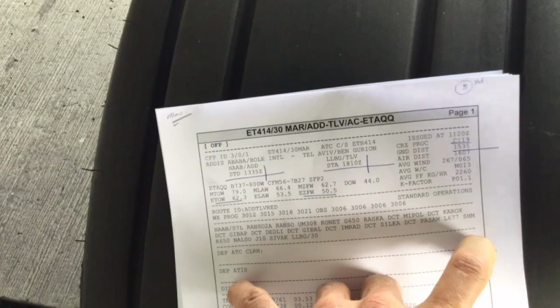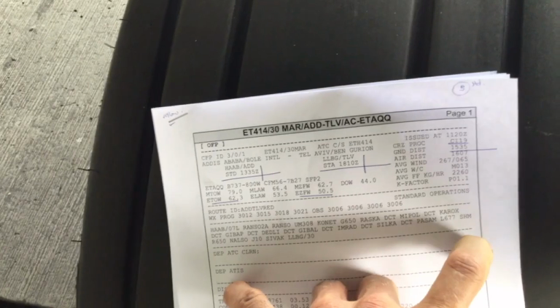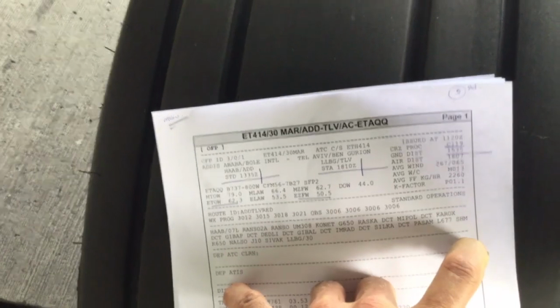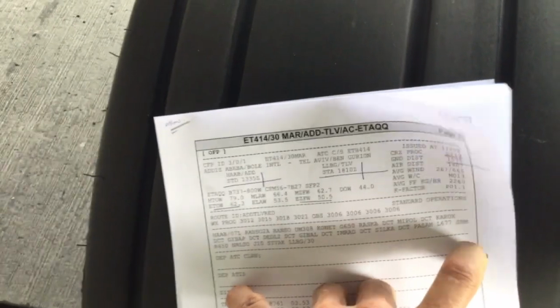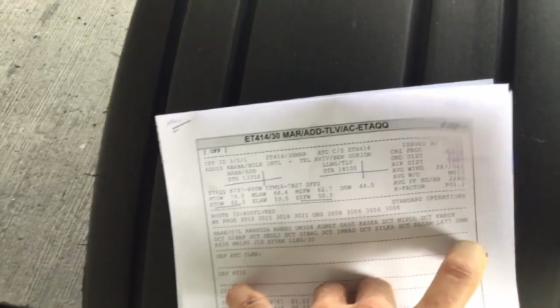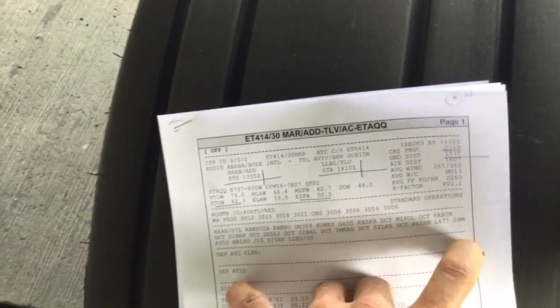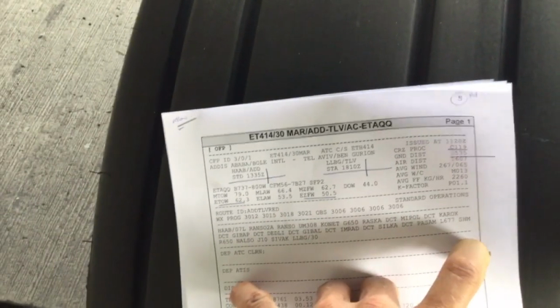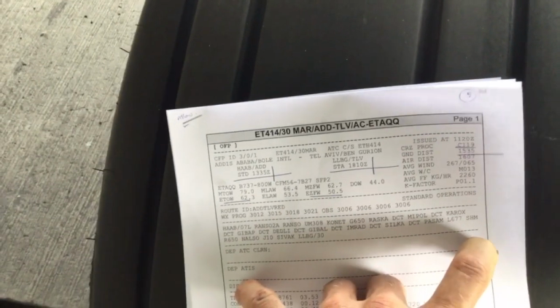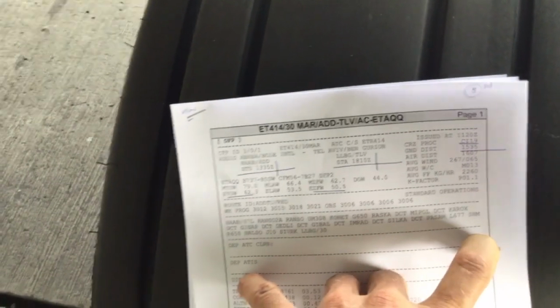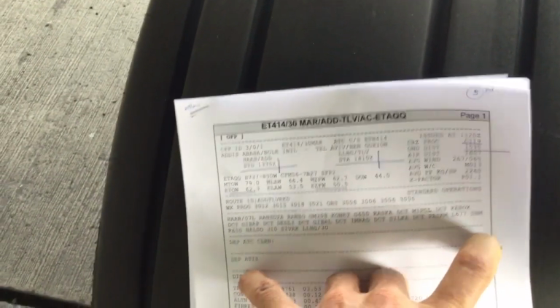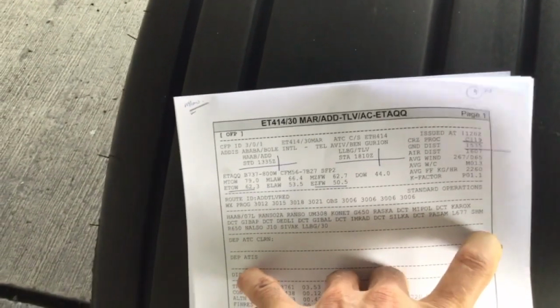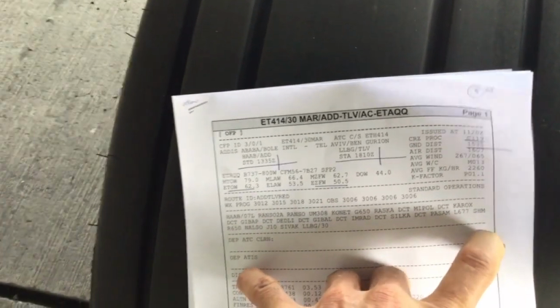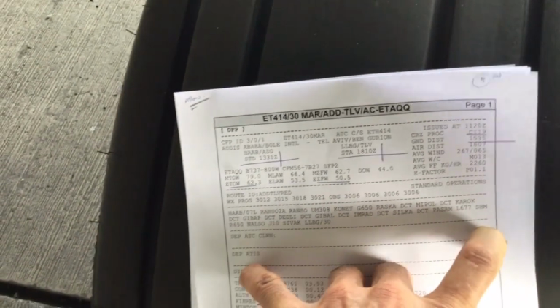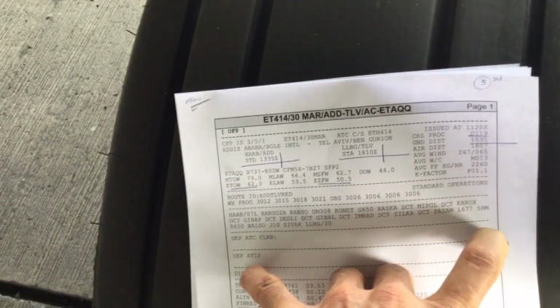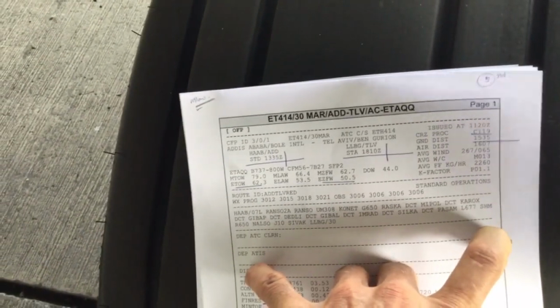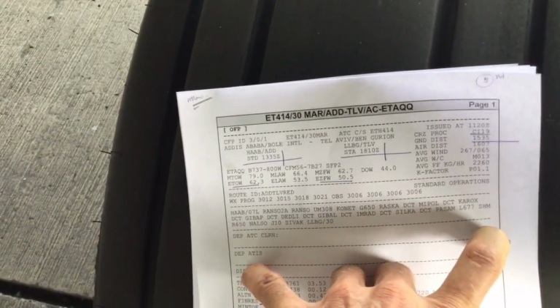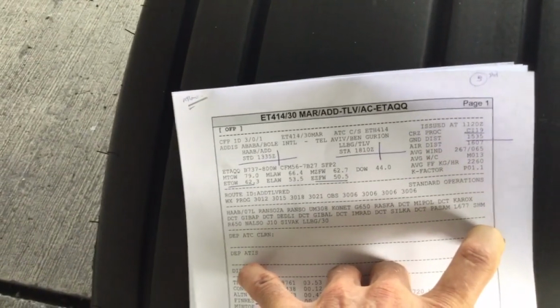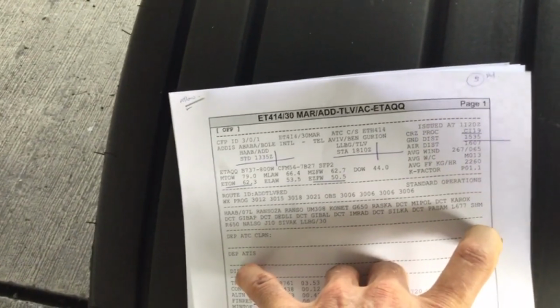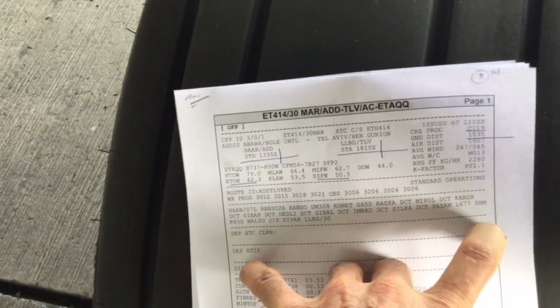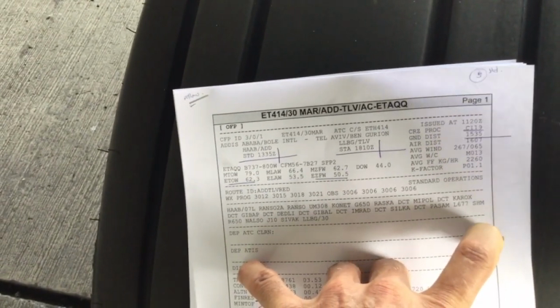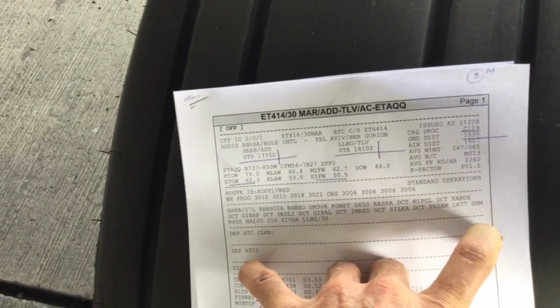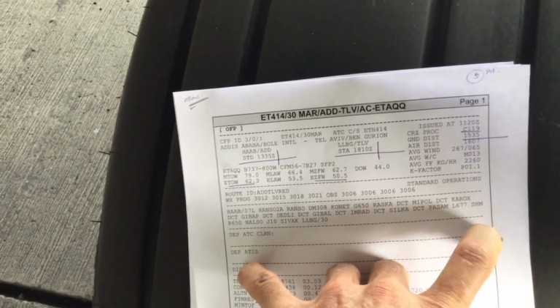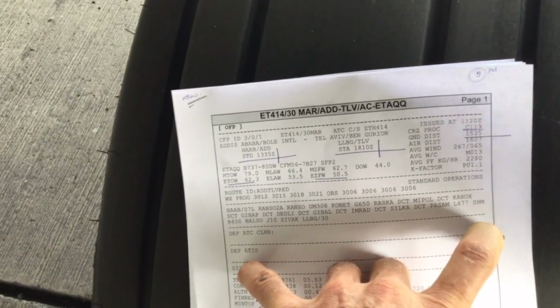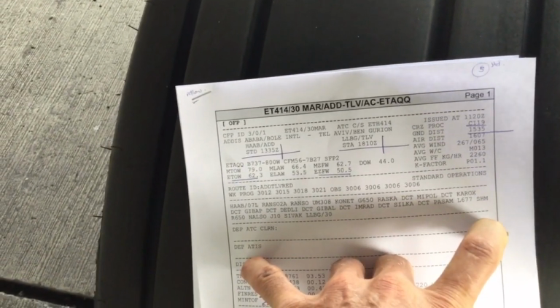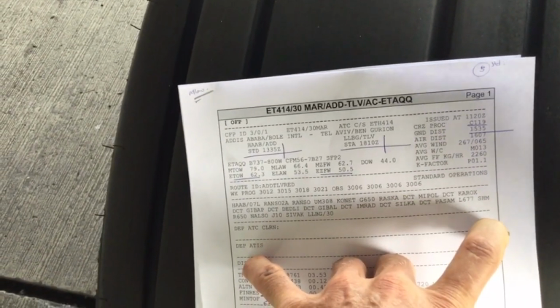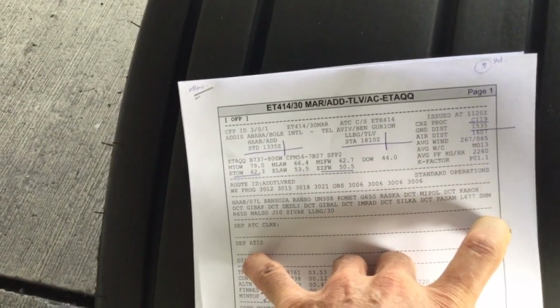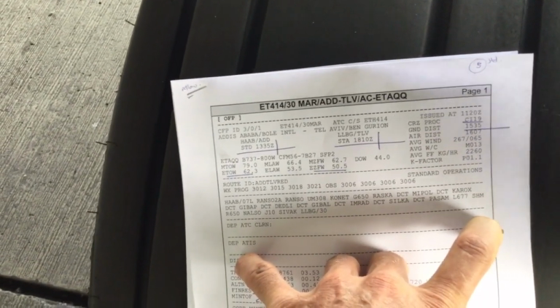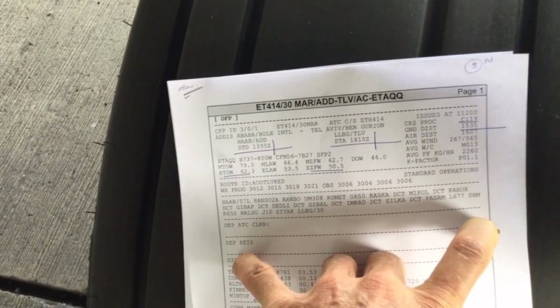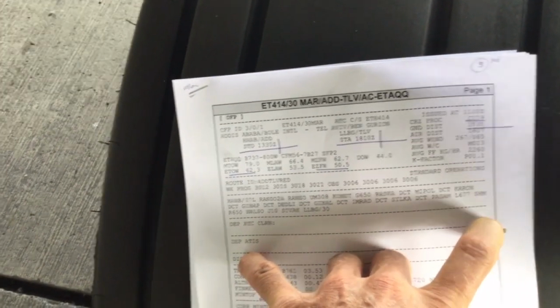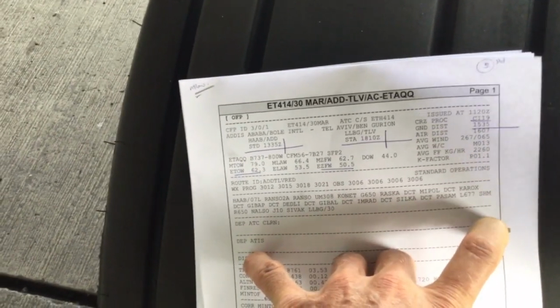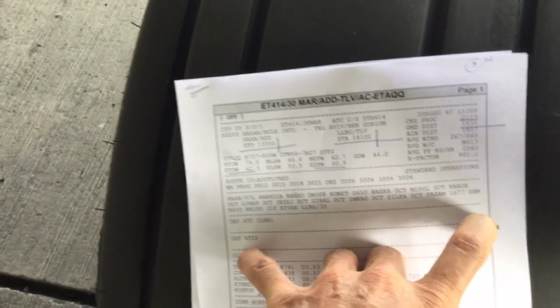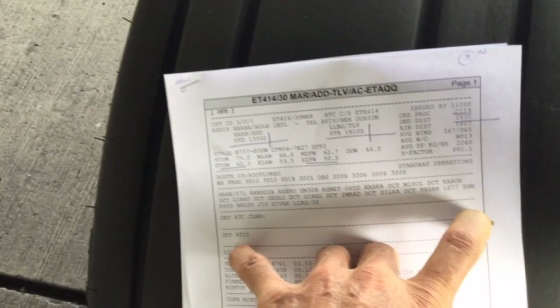Alright, this is Captain Kai. We're here in Addis on the 30th of March. You can see the flight land here.